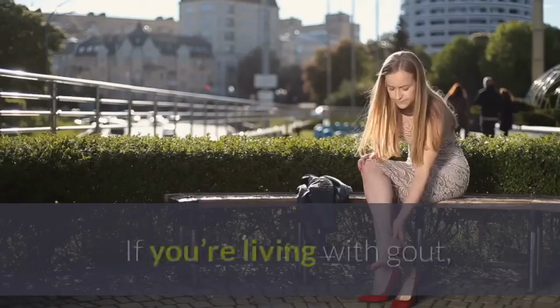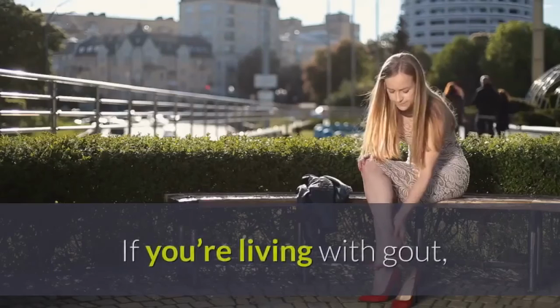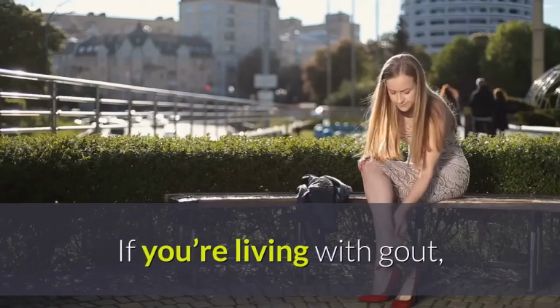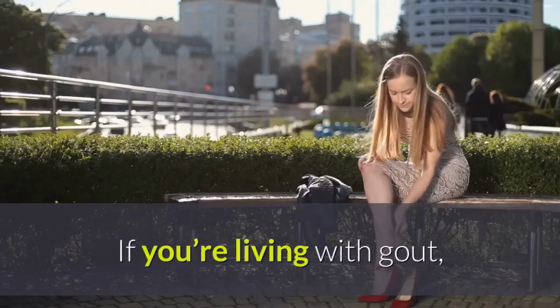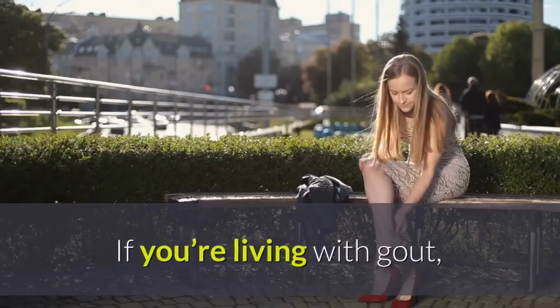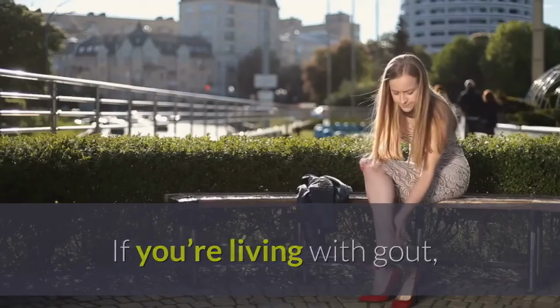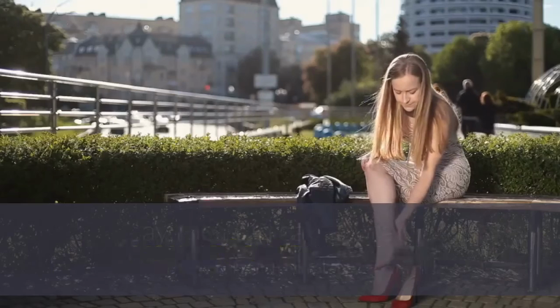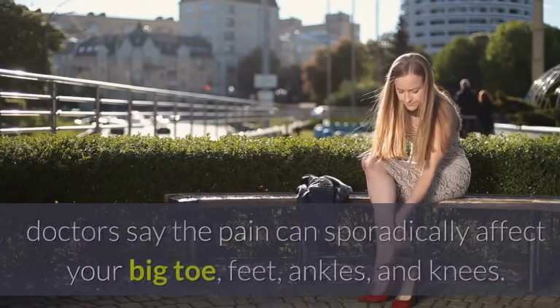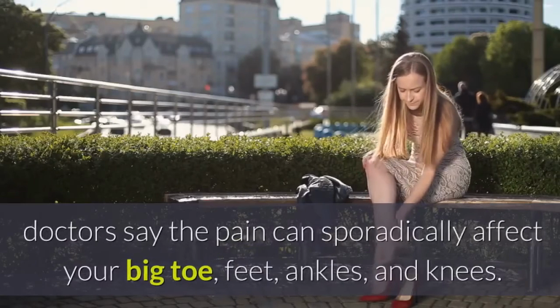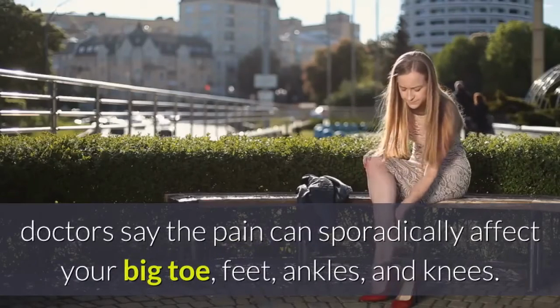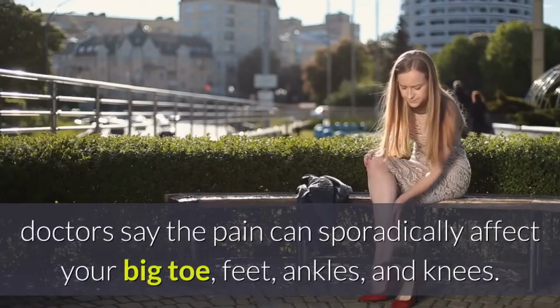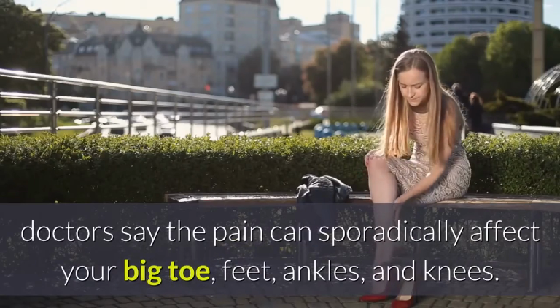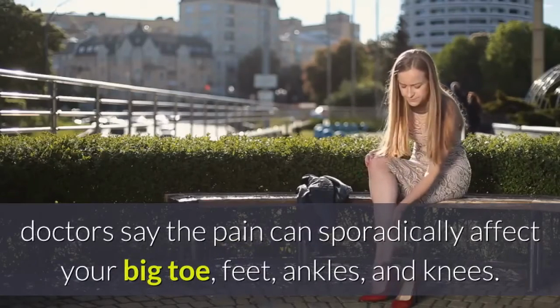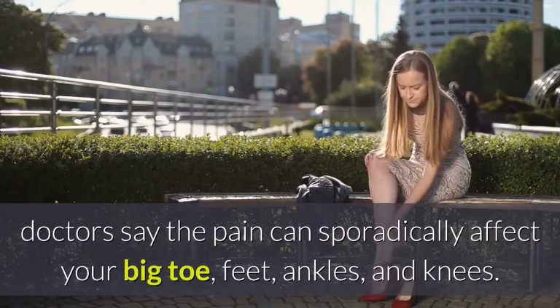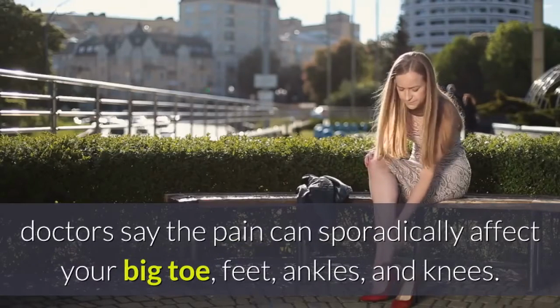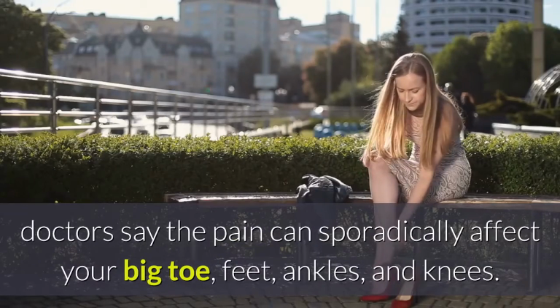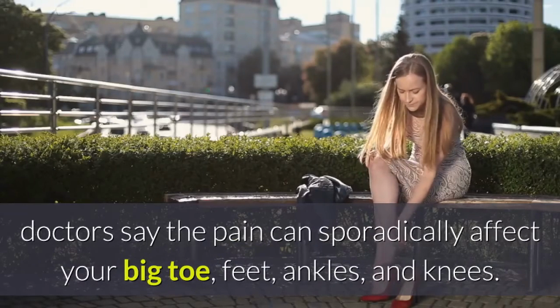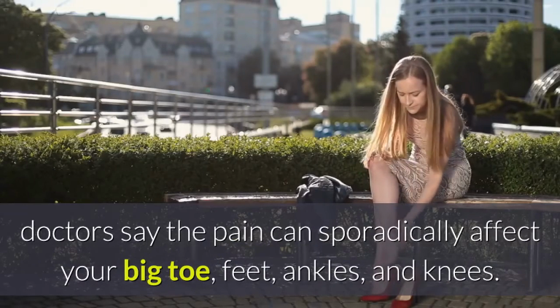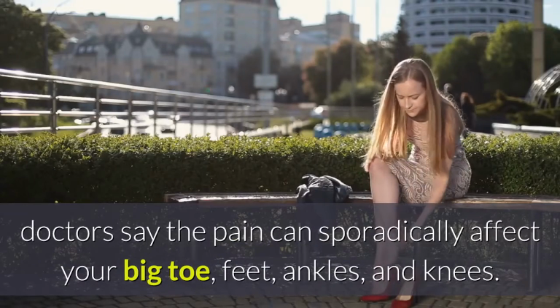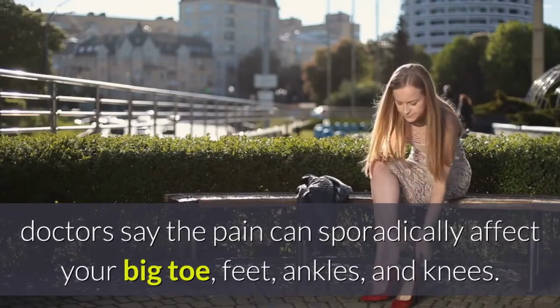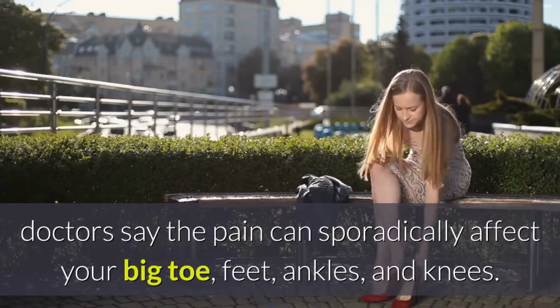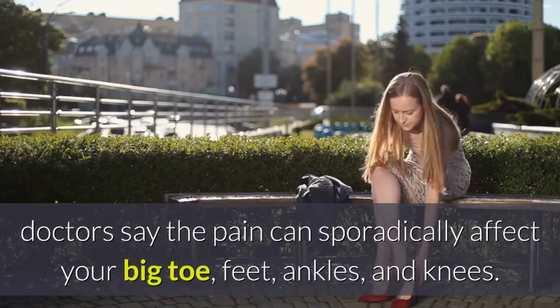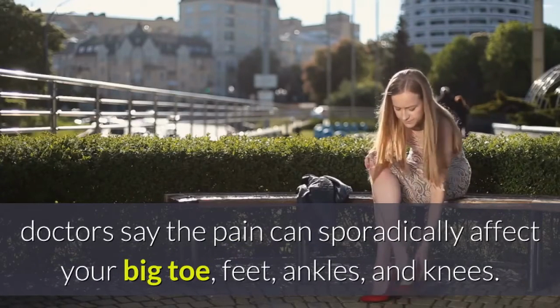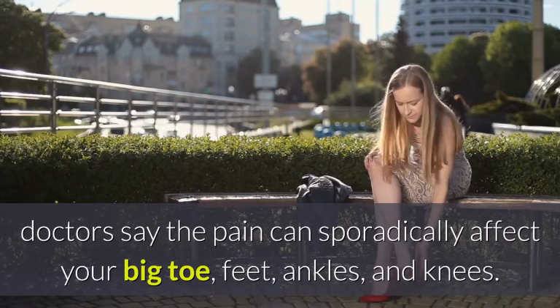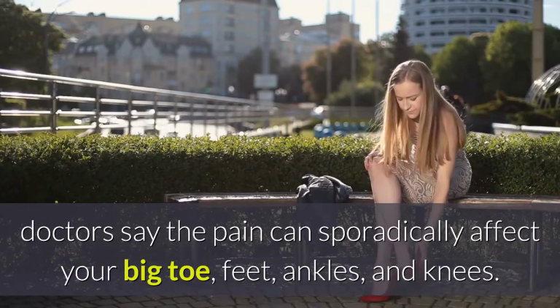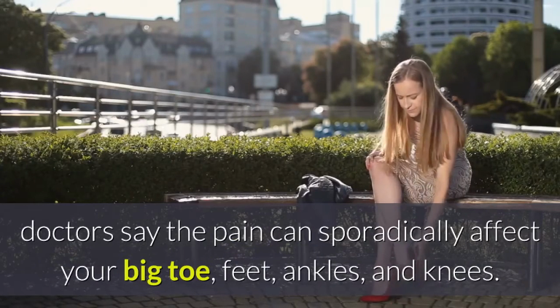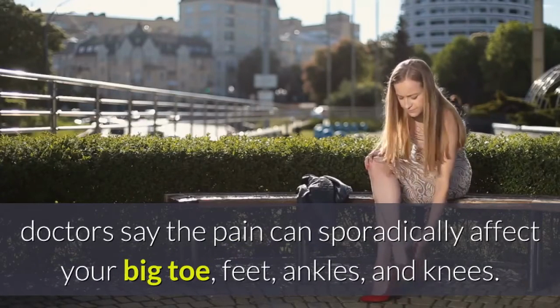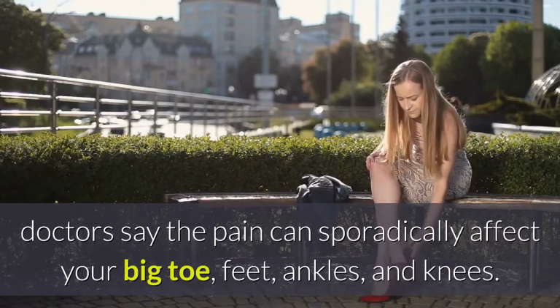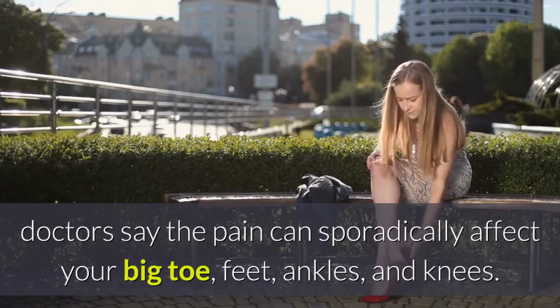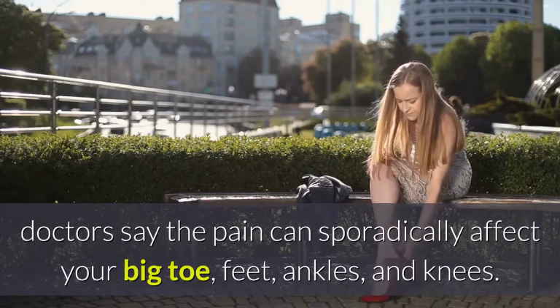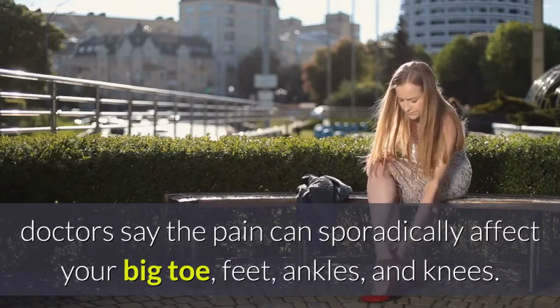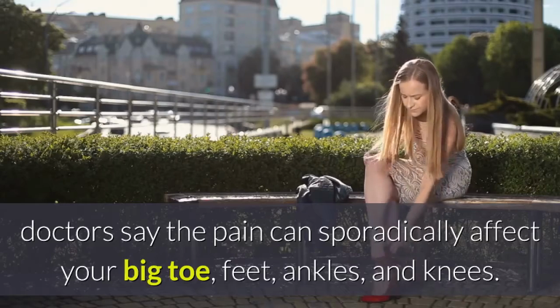If you're living with gout, doctors say the pain can sporadically affect your big toe, feet, ankles, and knees.